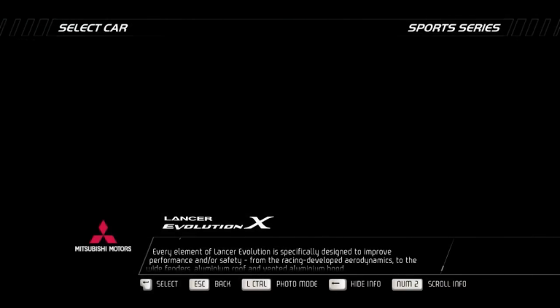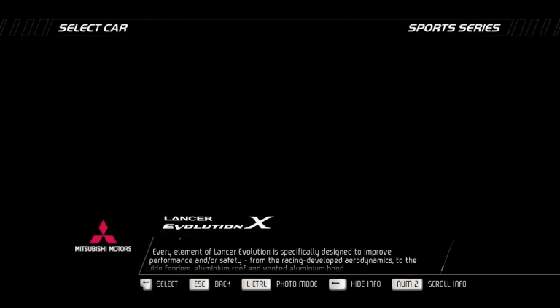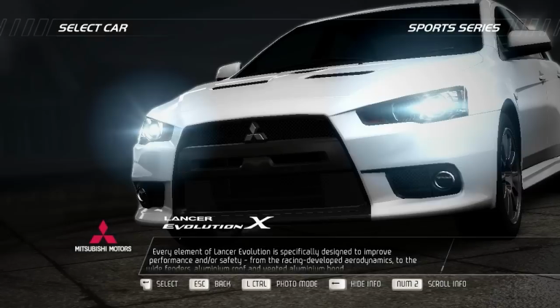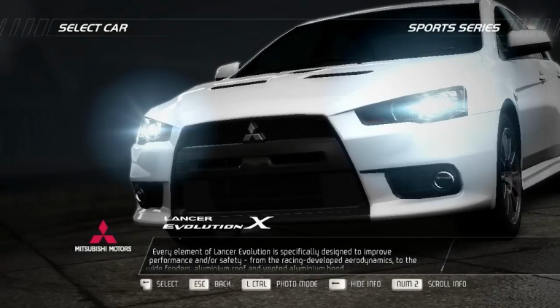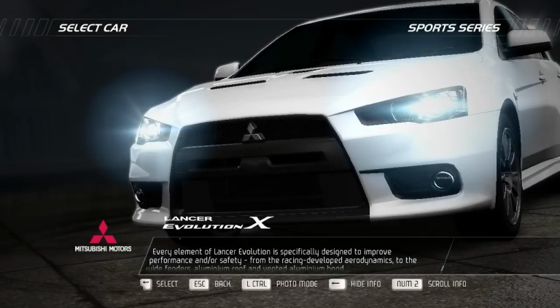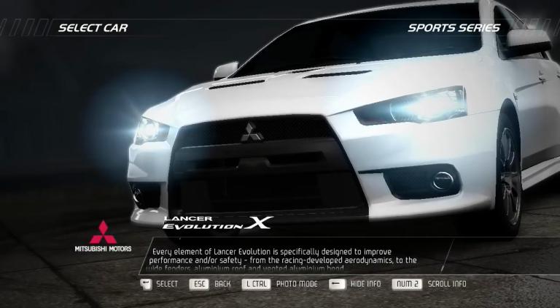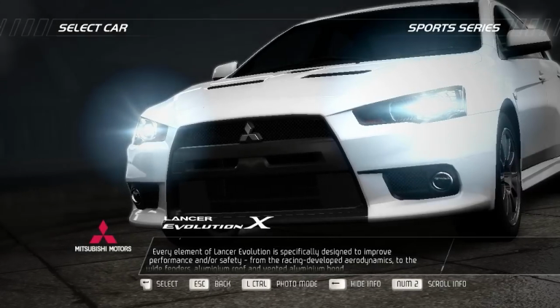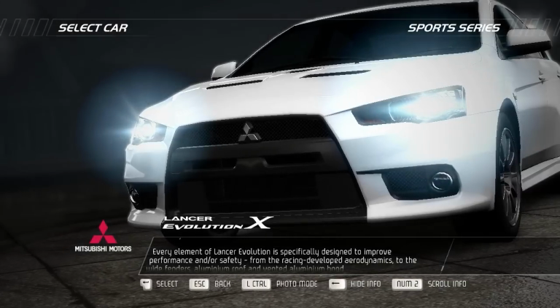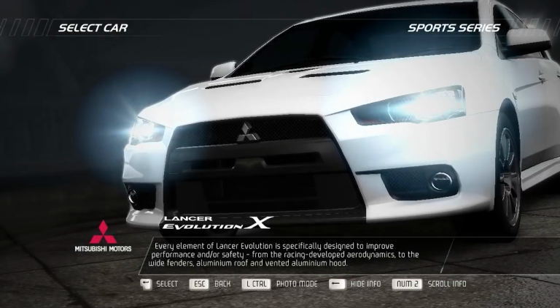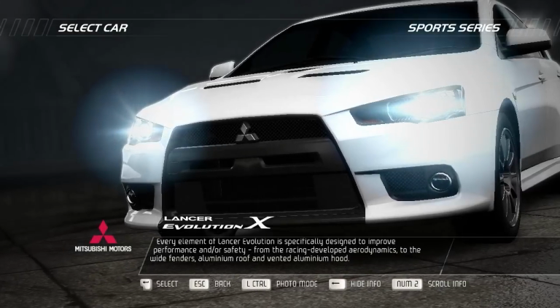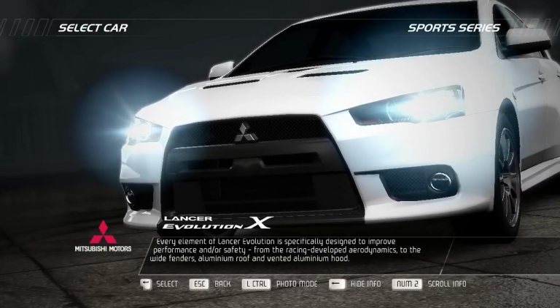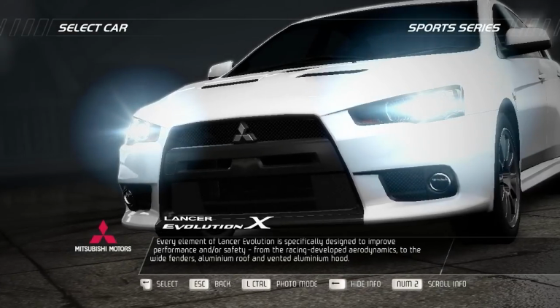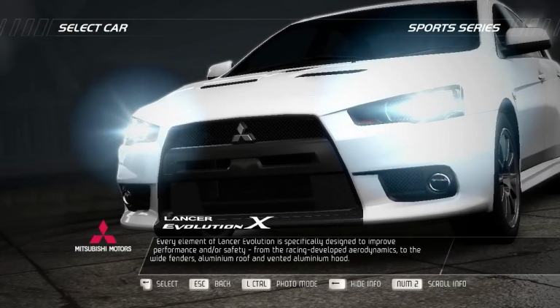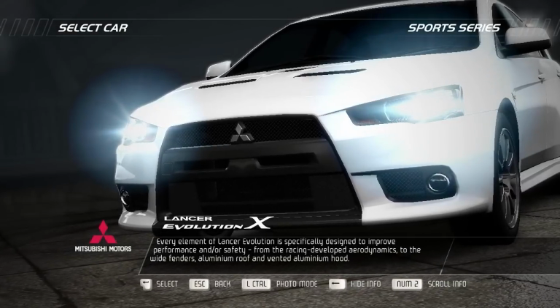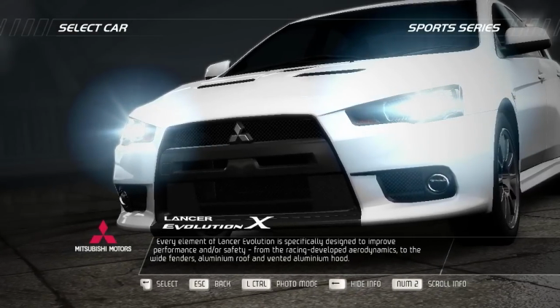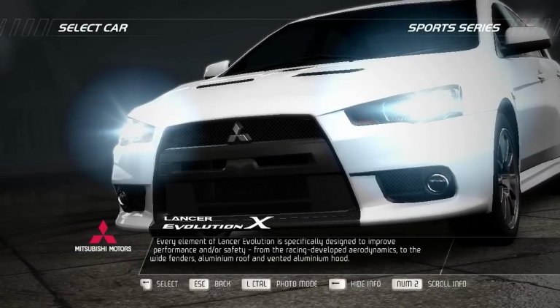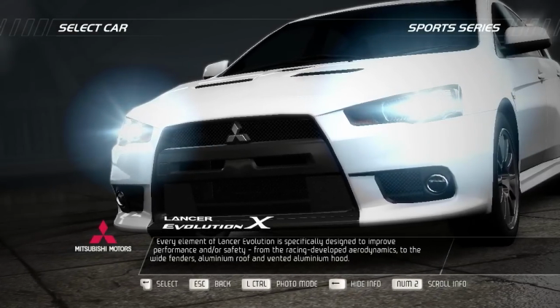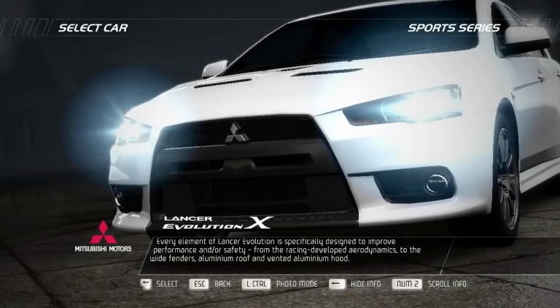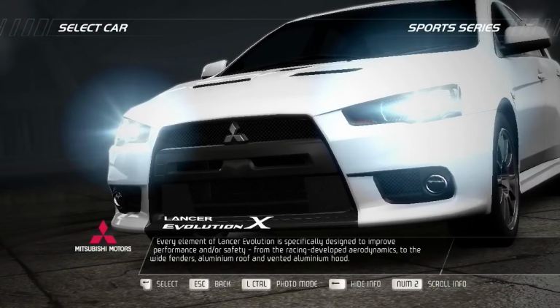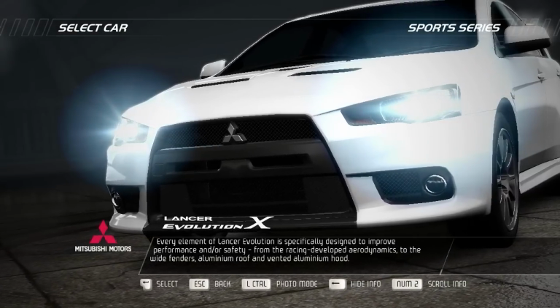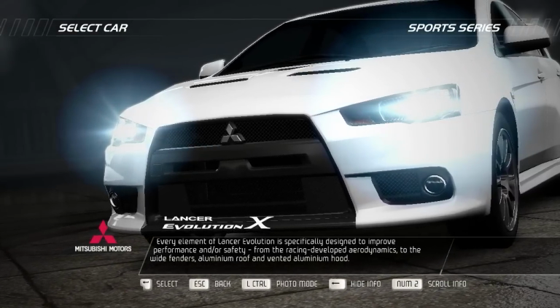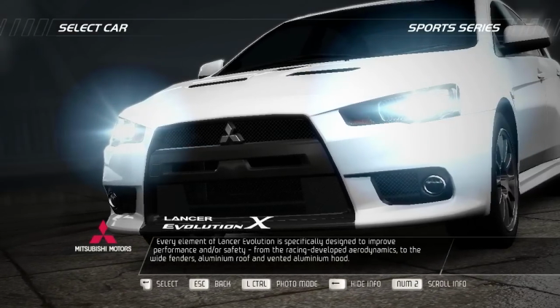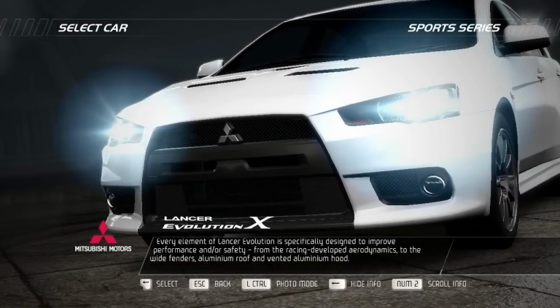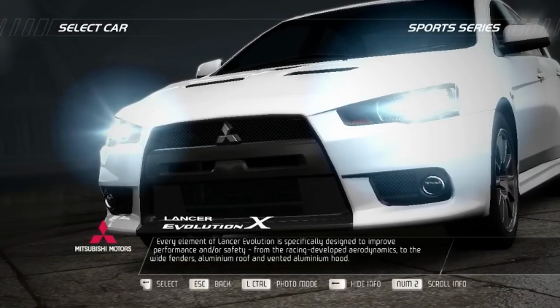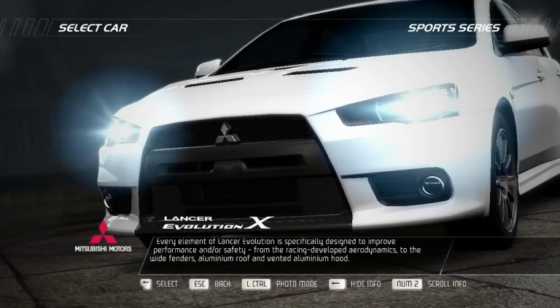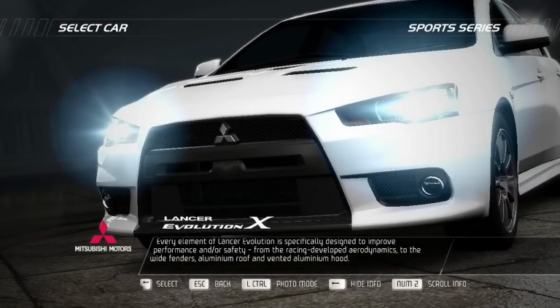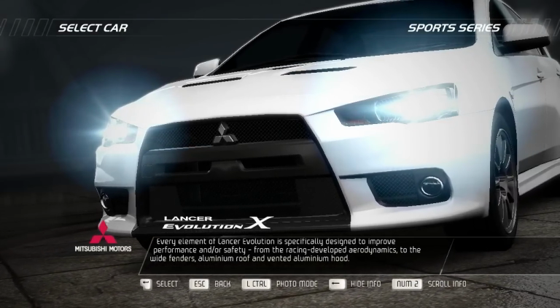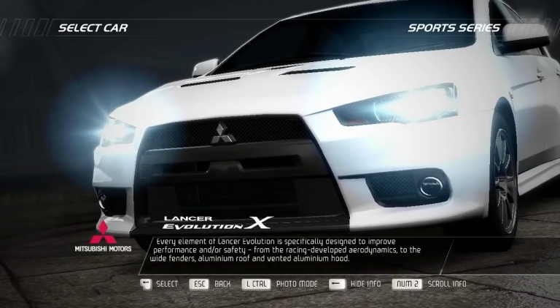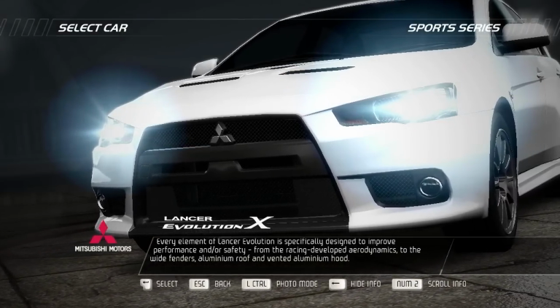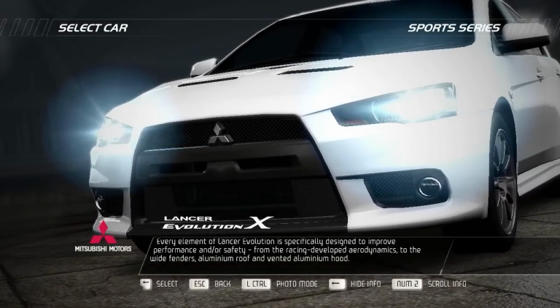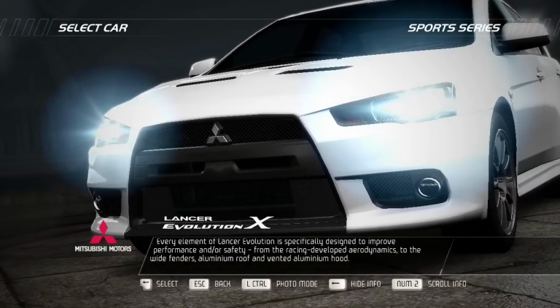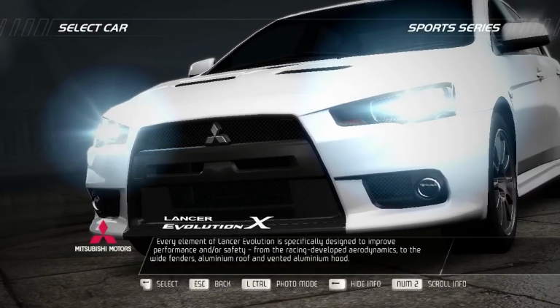Every element of the Lancer Evolution is specifically designed to improve performance and safety, from the racing-developed aerodynamics to the wide fenders, aluminum roof, and vented aluminum hood.